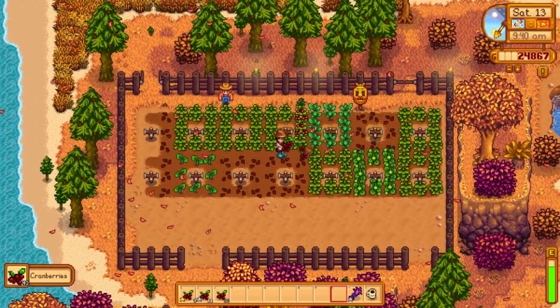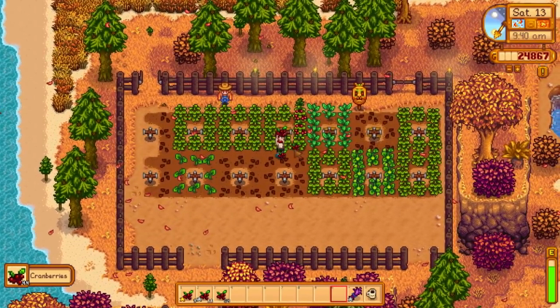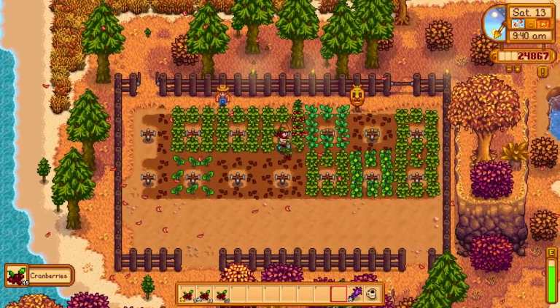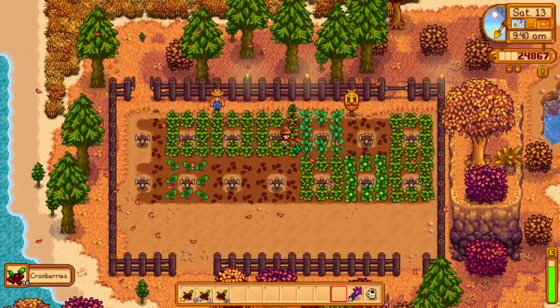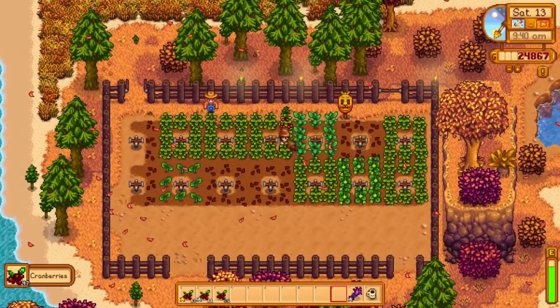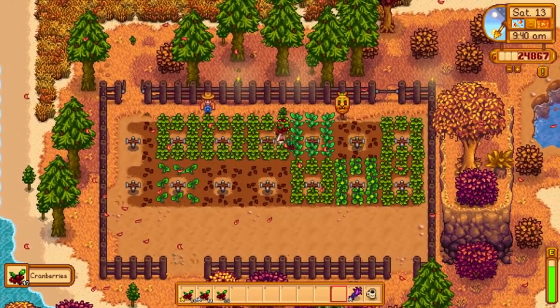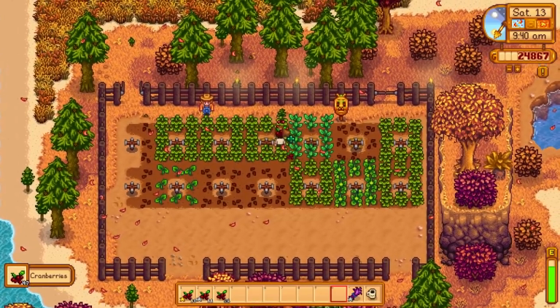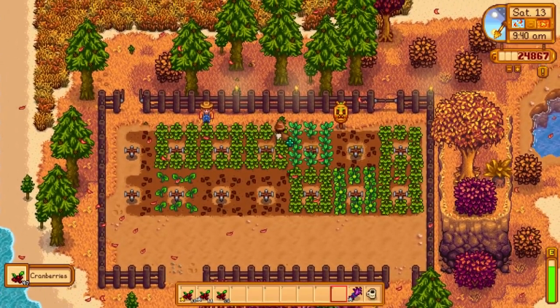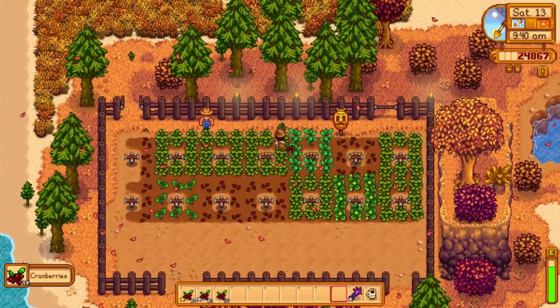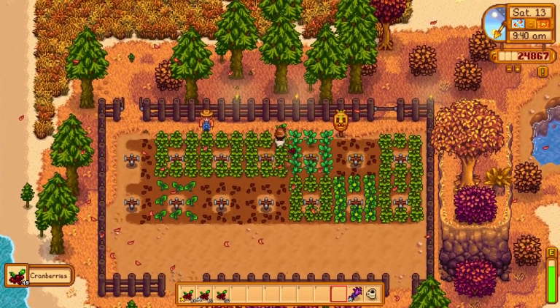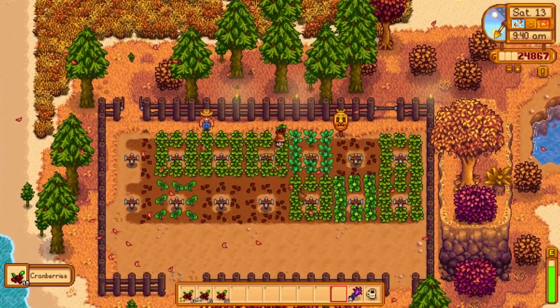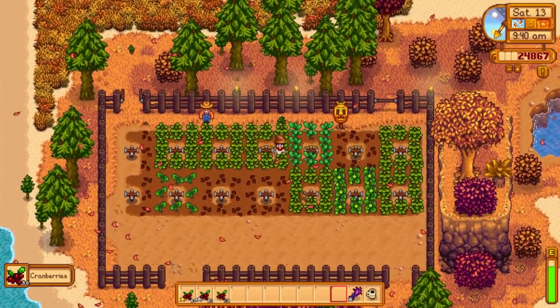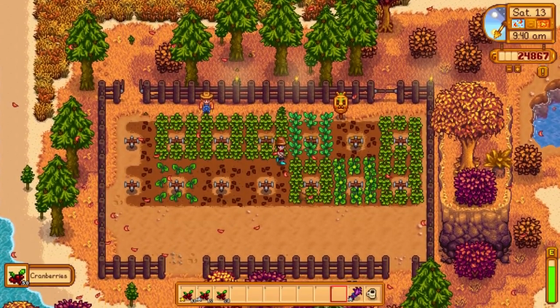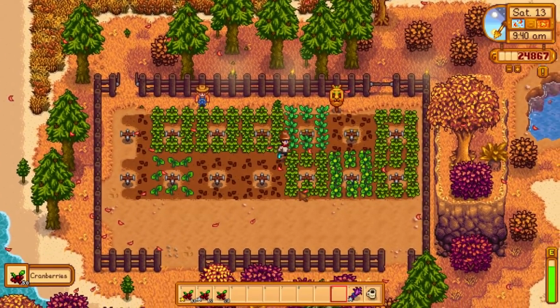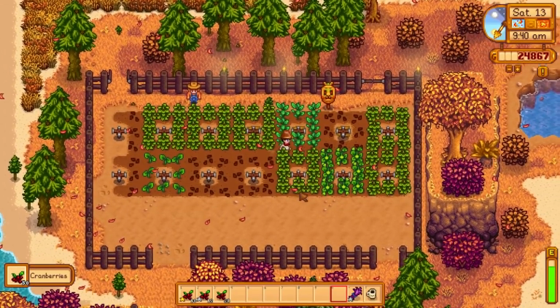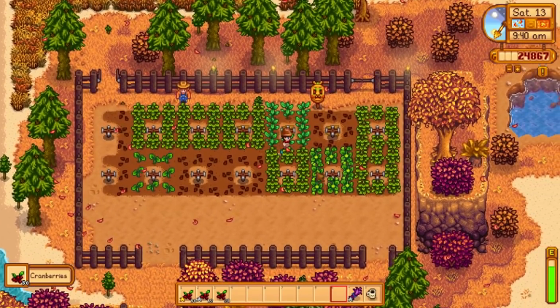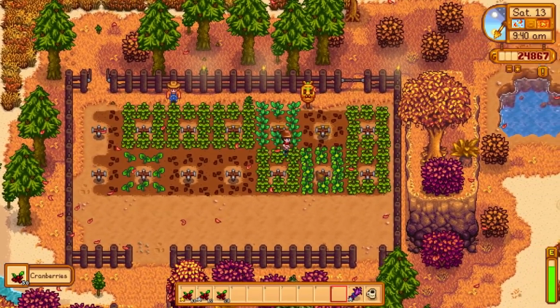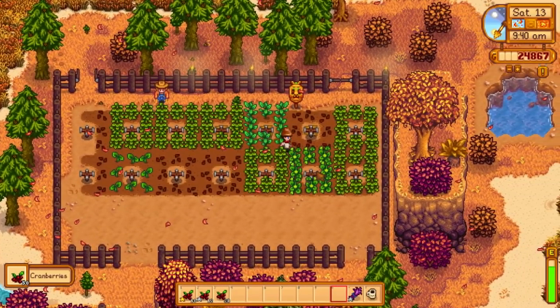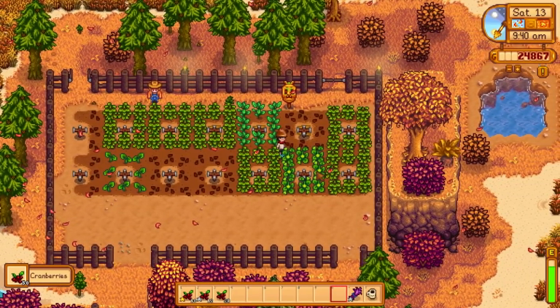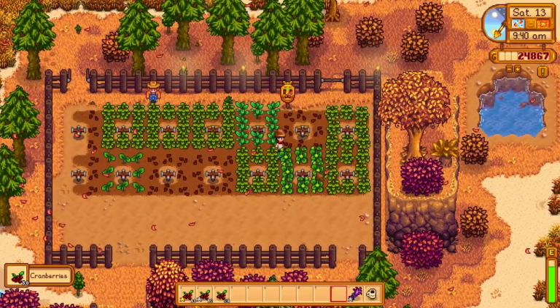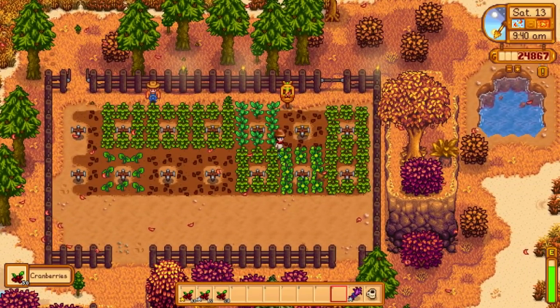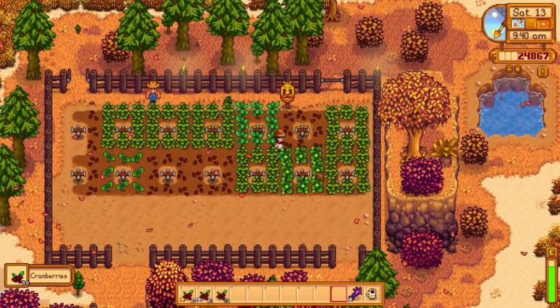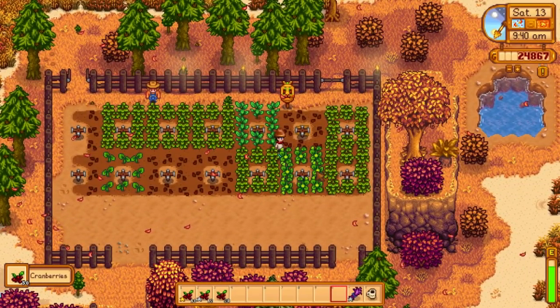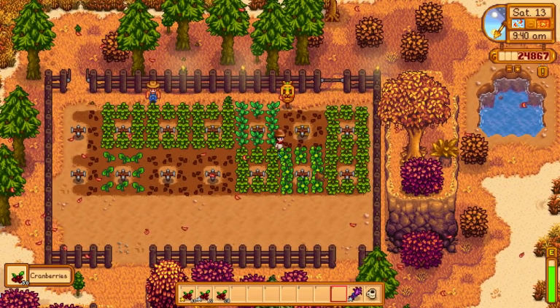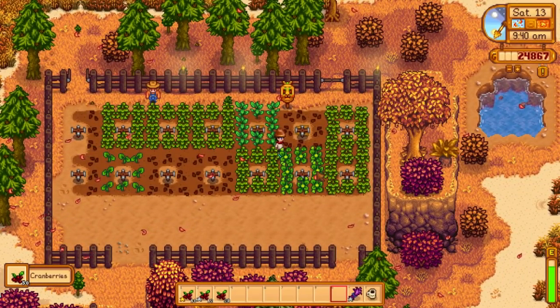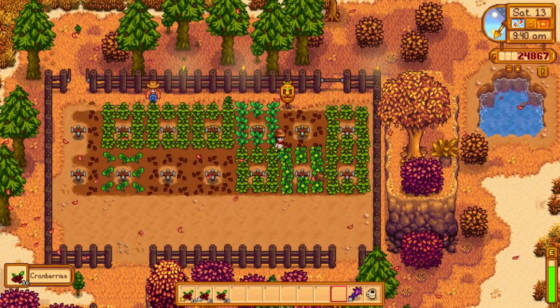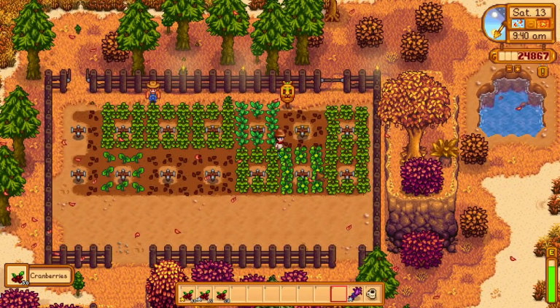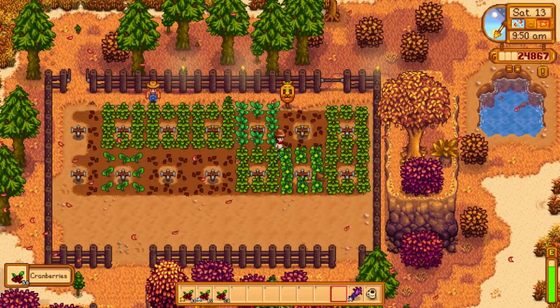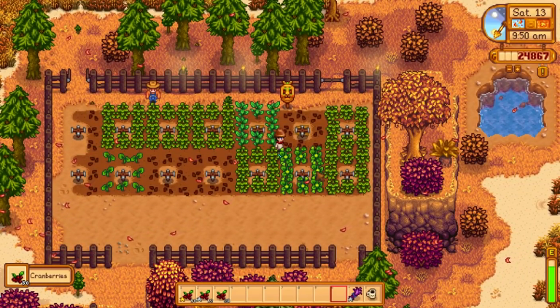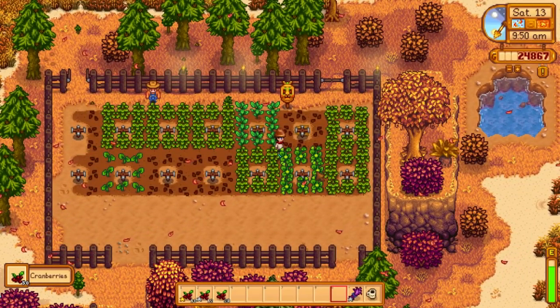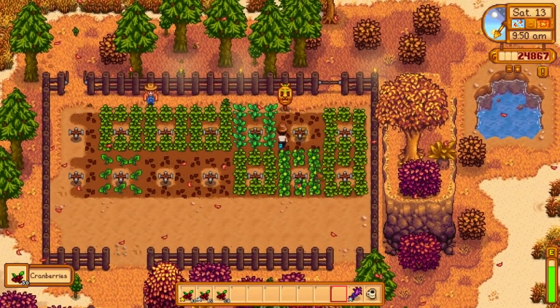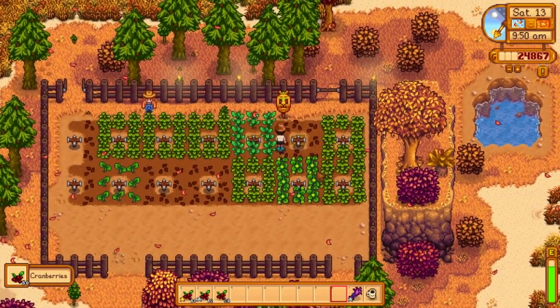Let's let the cows out - and I forgot the milk pail of course I did, that's why I need to keep putting it in this chest. Oh my god, today's a great day - the cranberries are done! Perfect timing. We've definitely got enough to get the barn upgrade, so I'm going to go to Pierre's, sell all of this, and go straight up to Robin and get this barn upgraded. We've done it - we've finally got to the final stage of the barn!